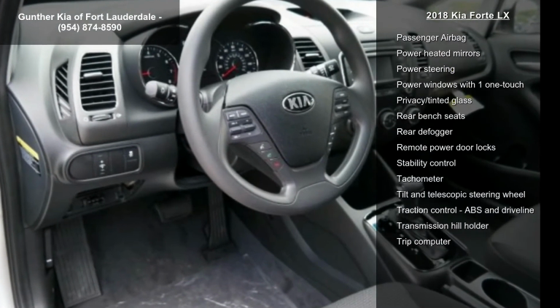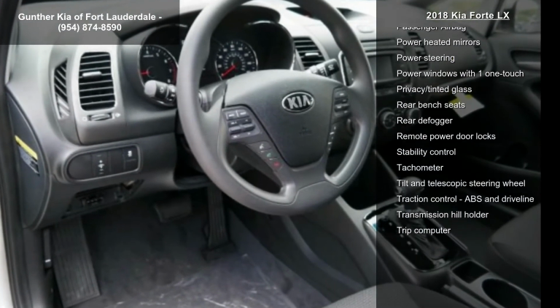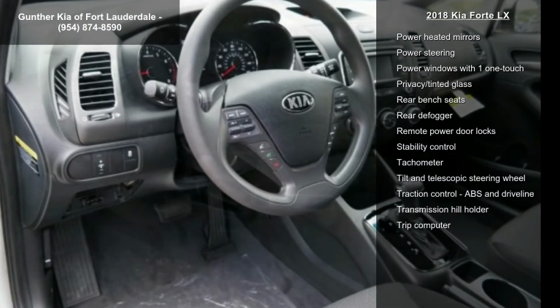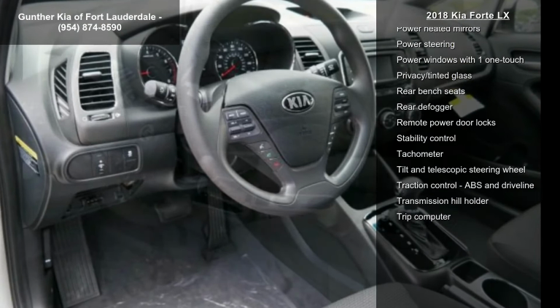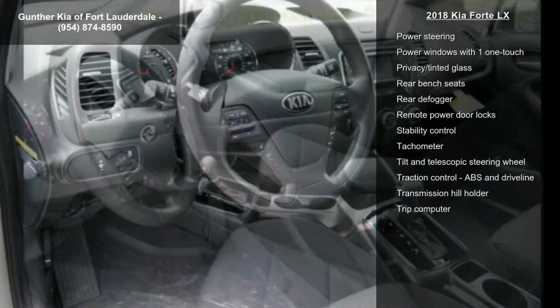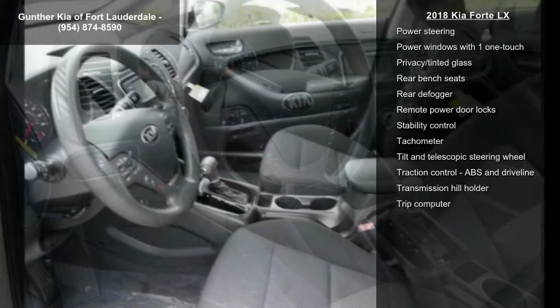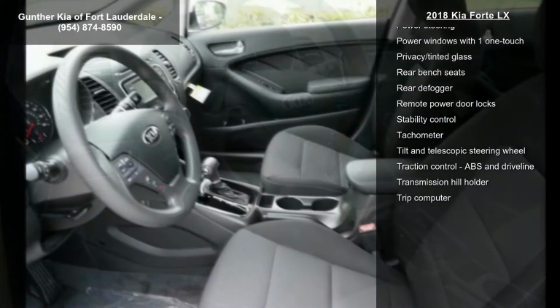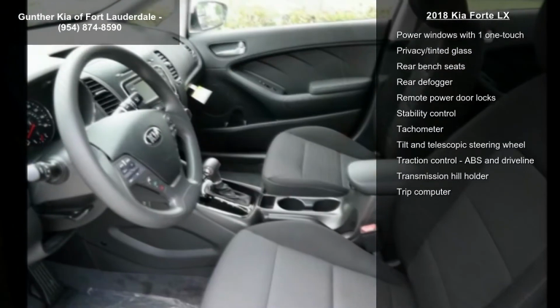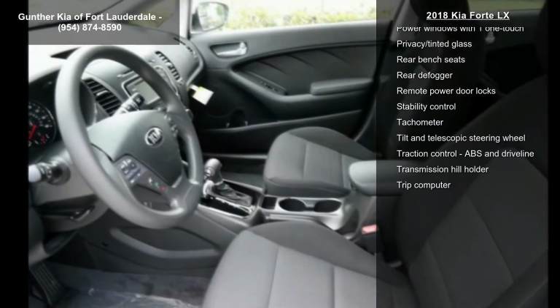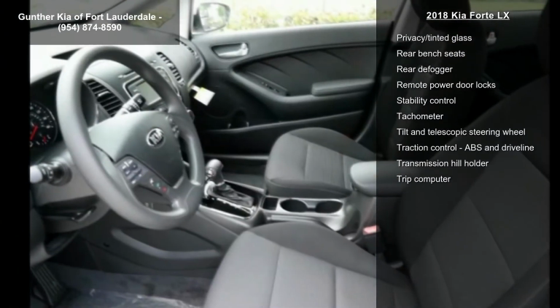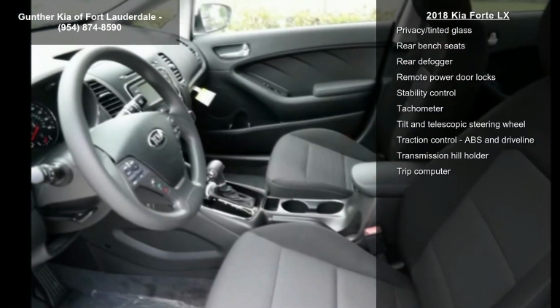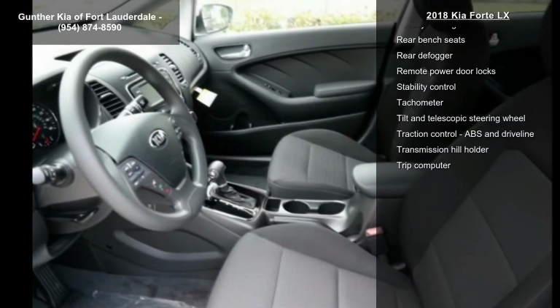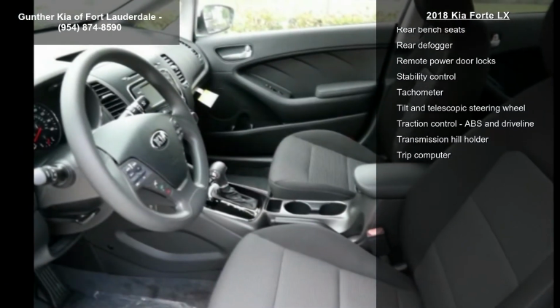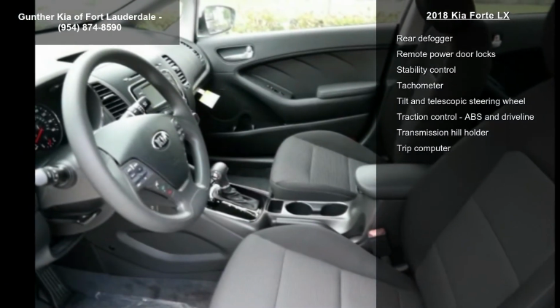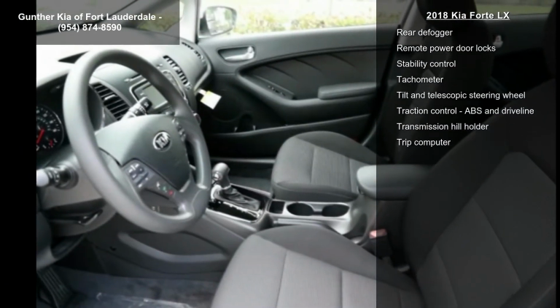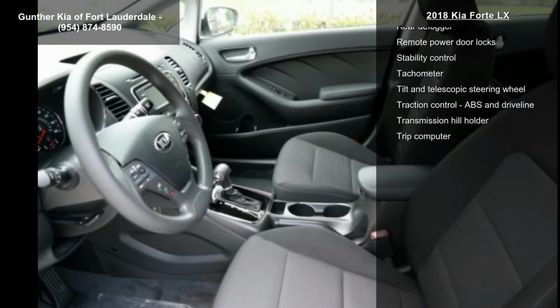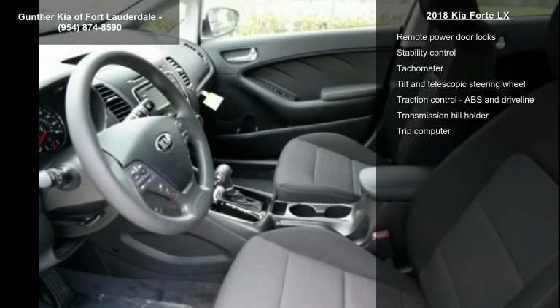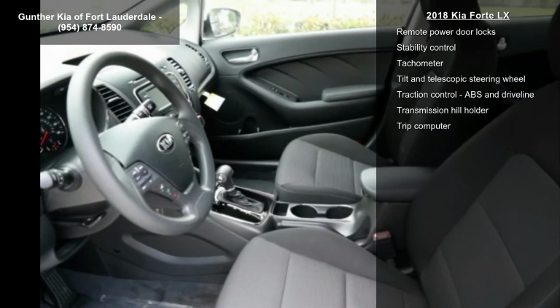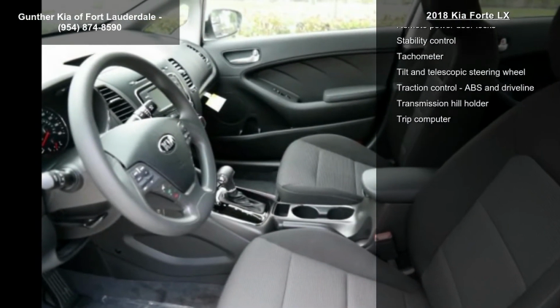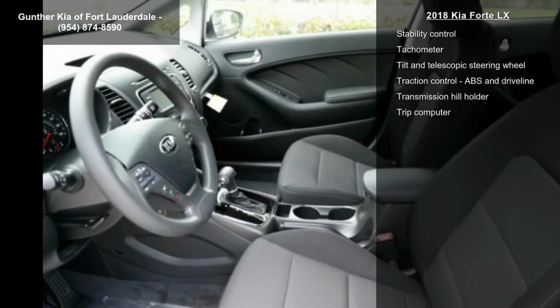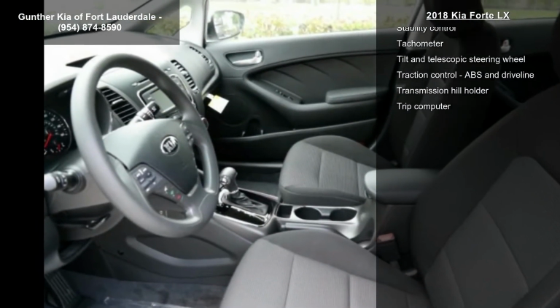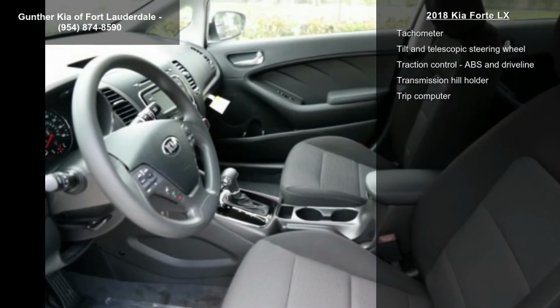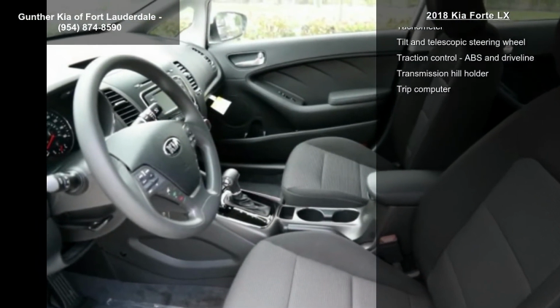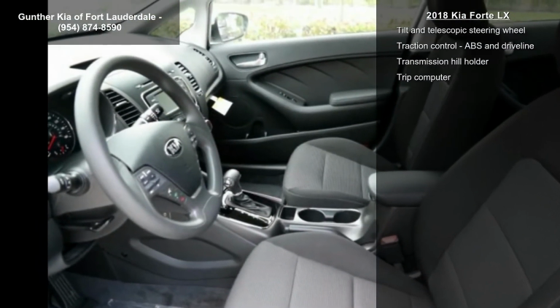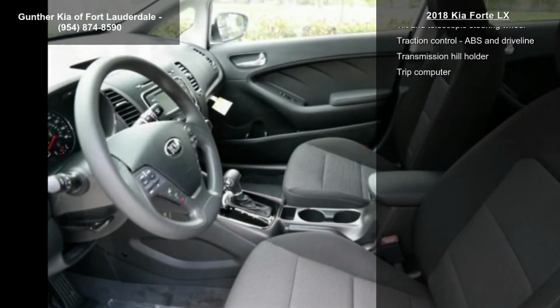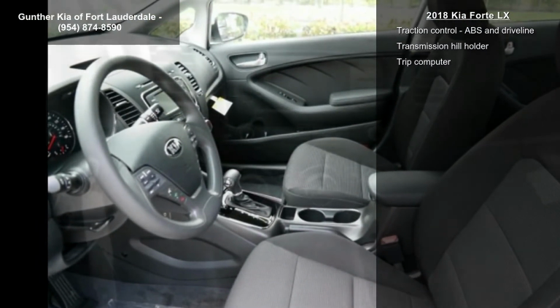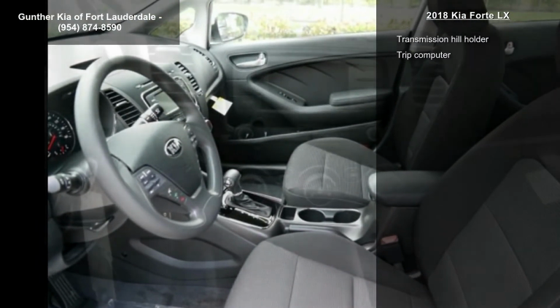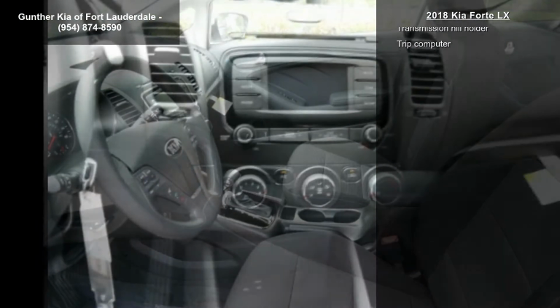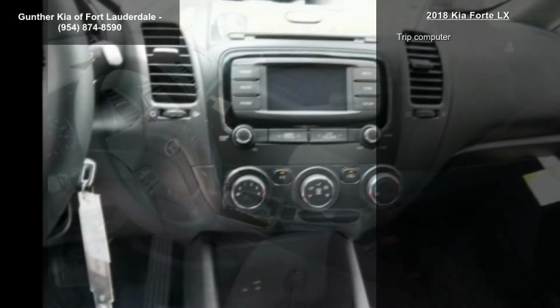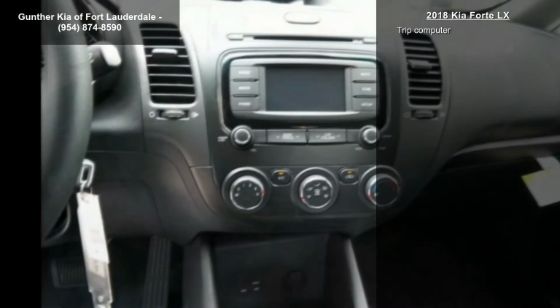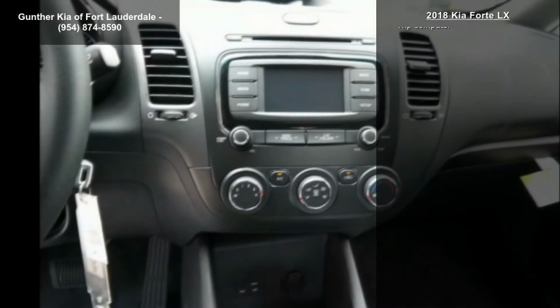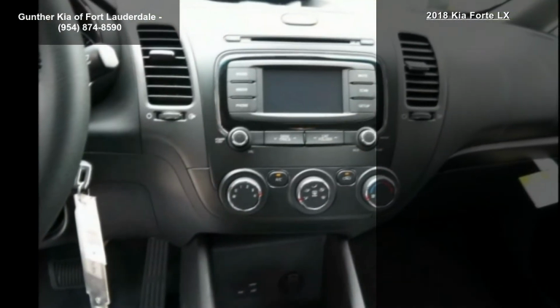Automatic transmission, Bluetooth, and center console full with covered storage.